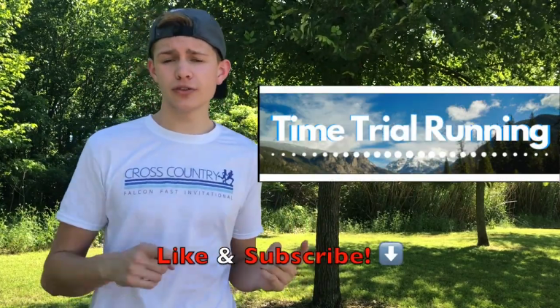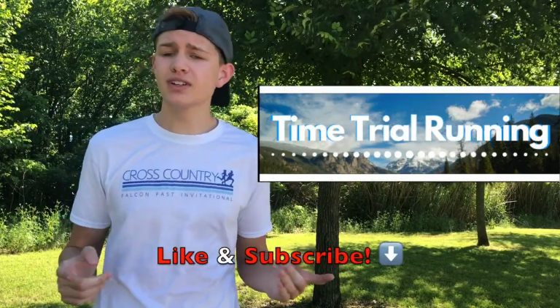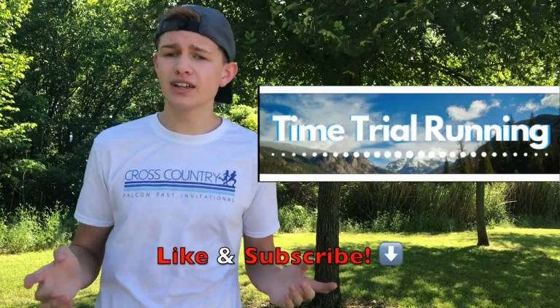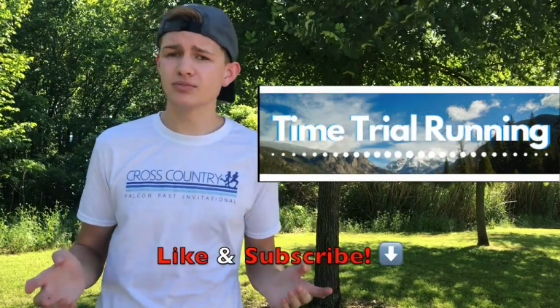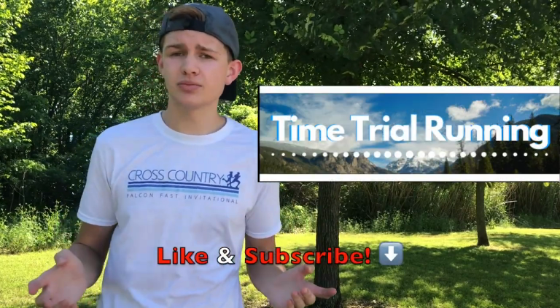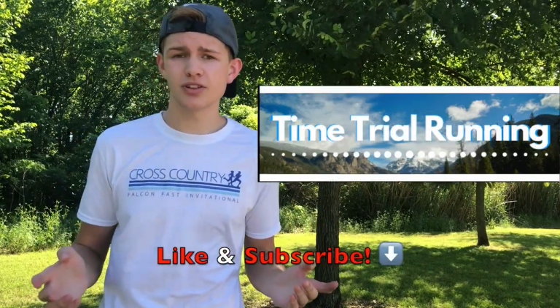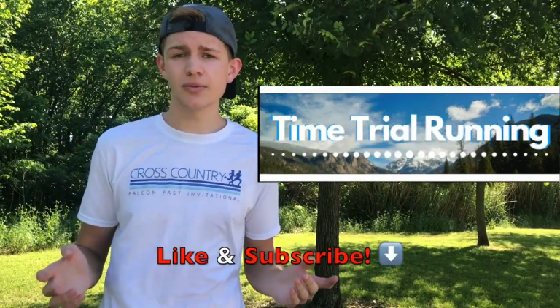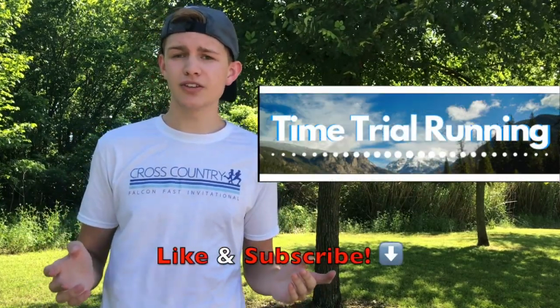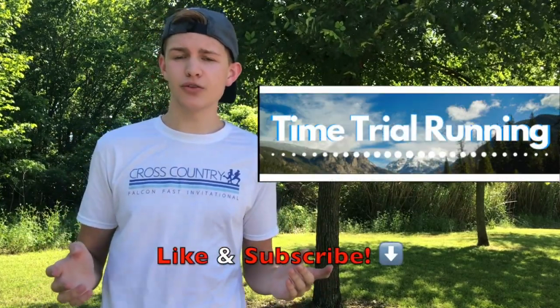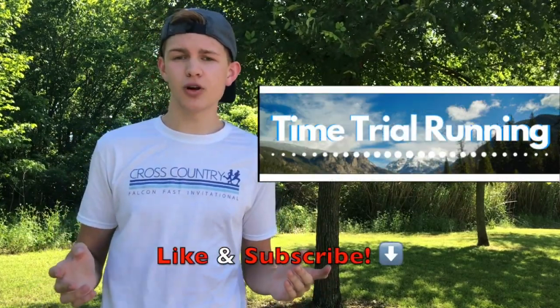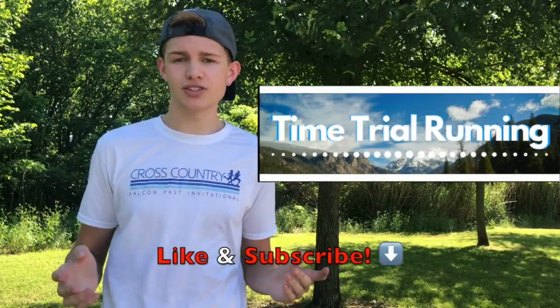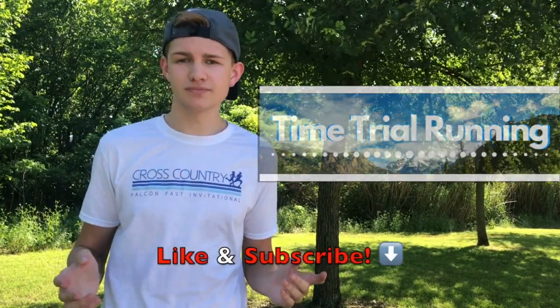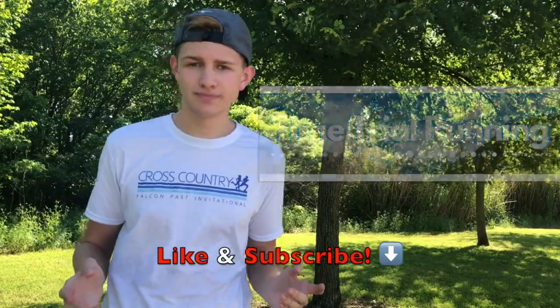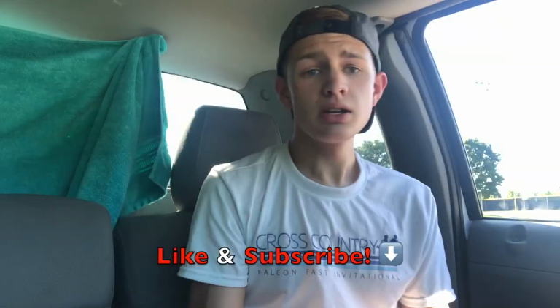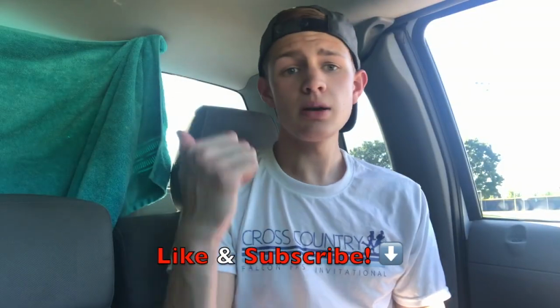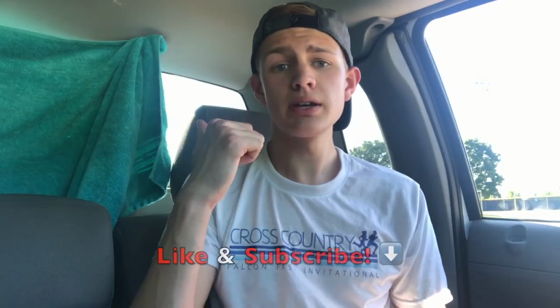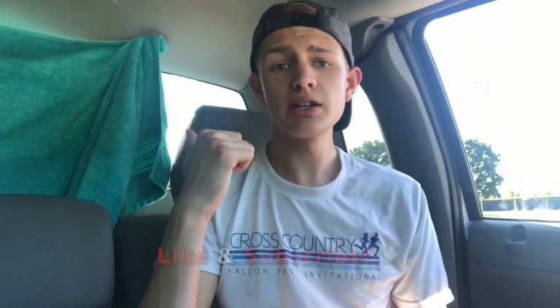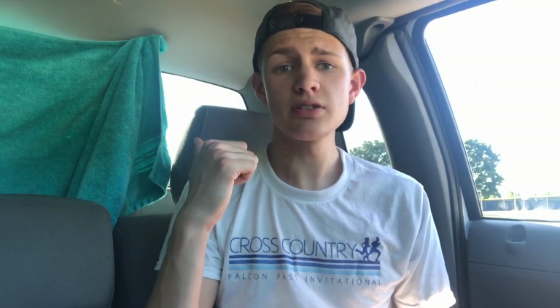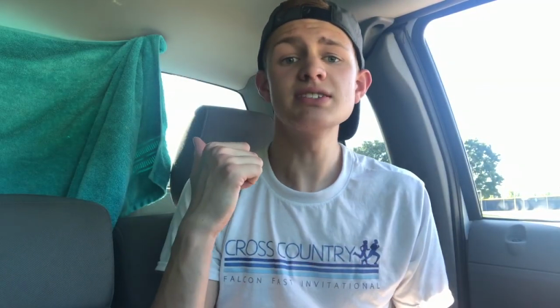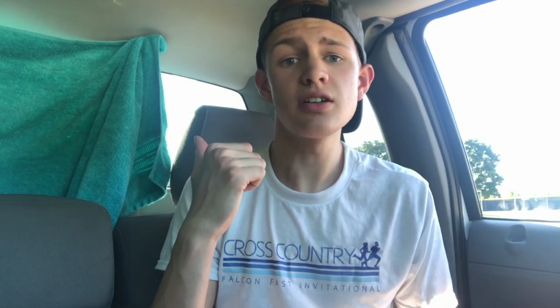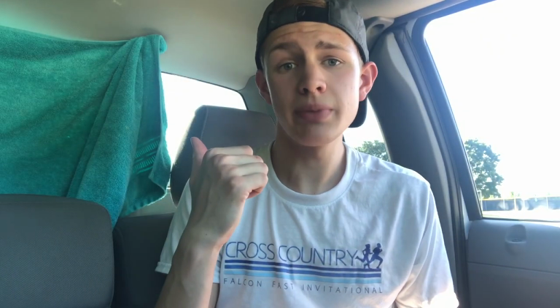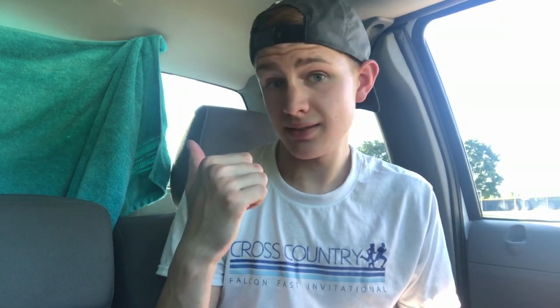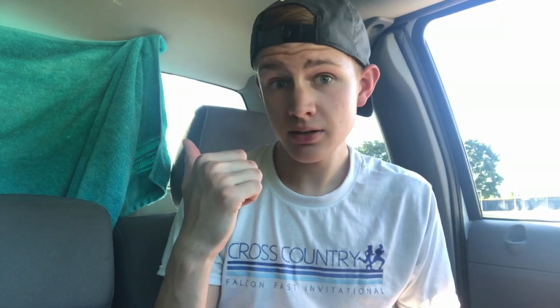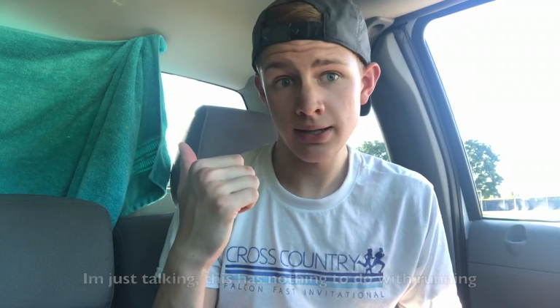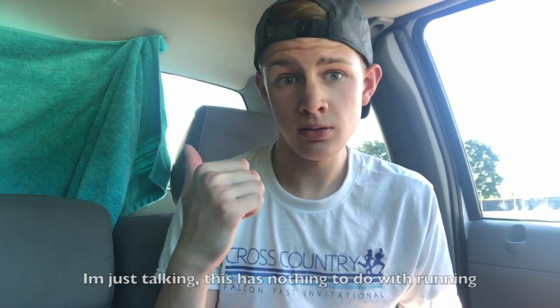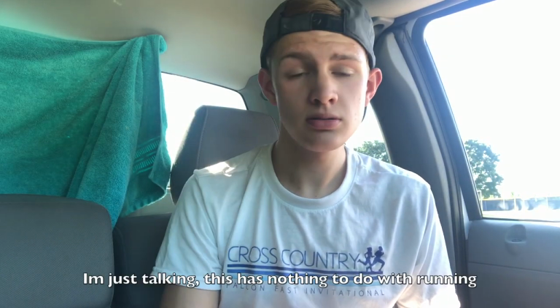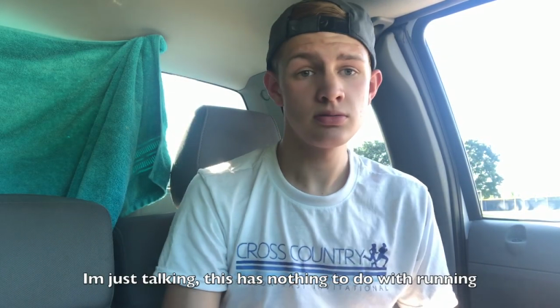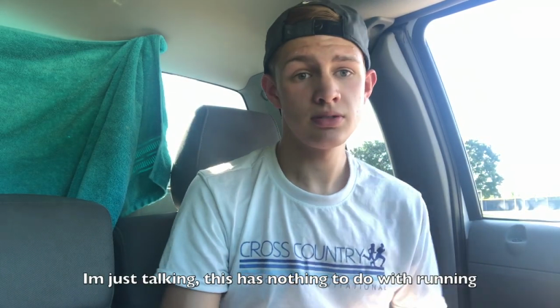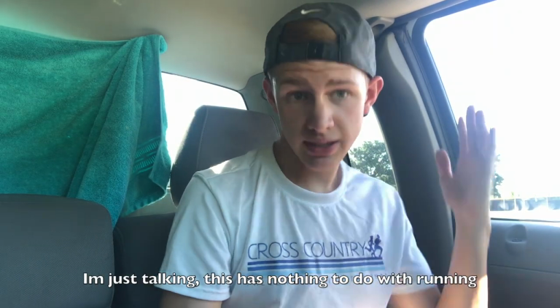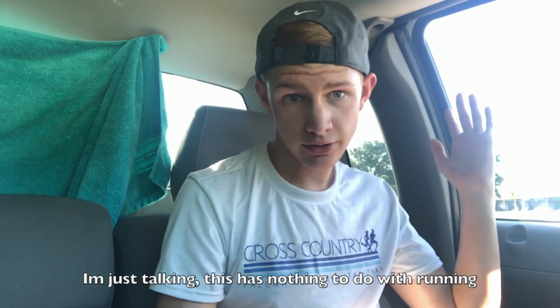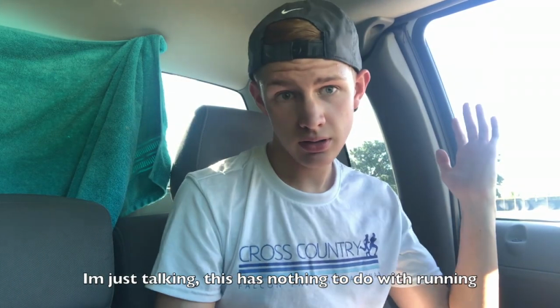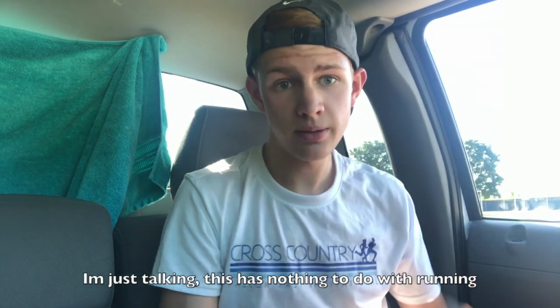If you enjoyed this video, I have many more like it on my channel. Feel free to like and subscribe. Thank you for watching!